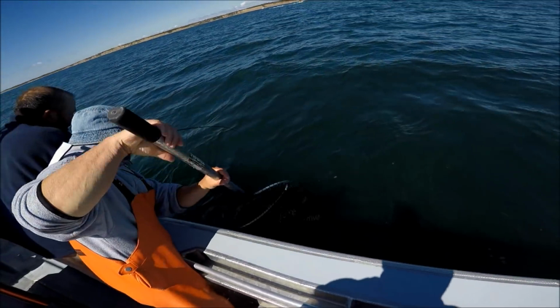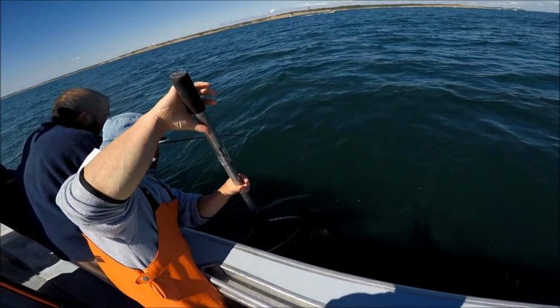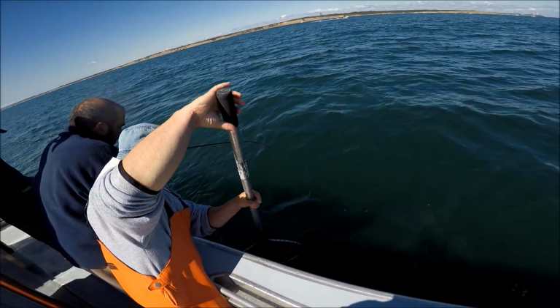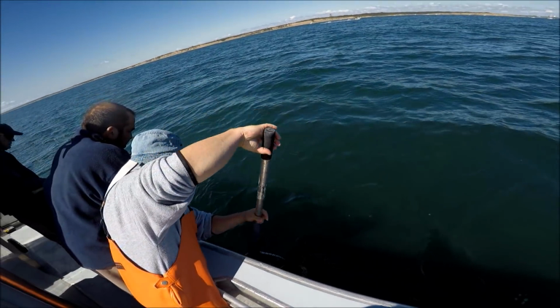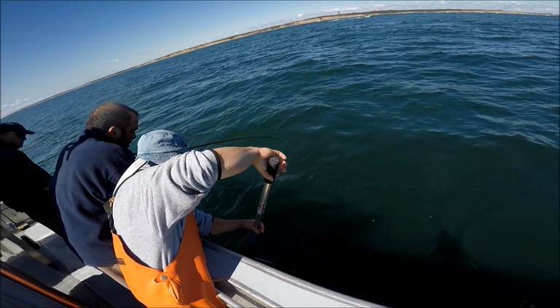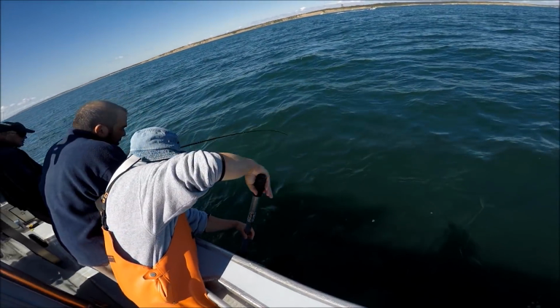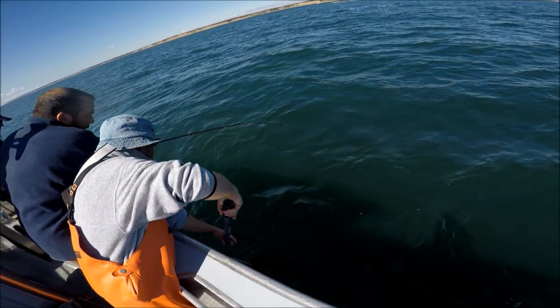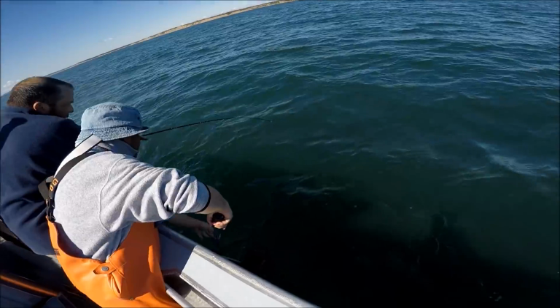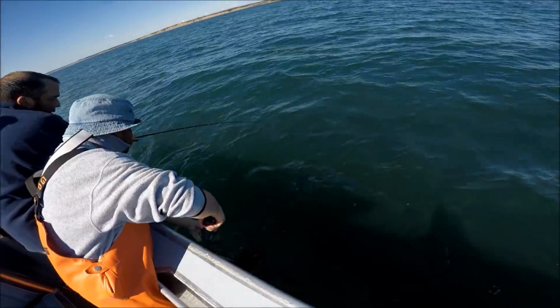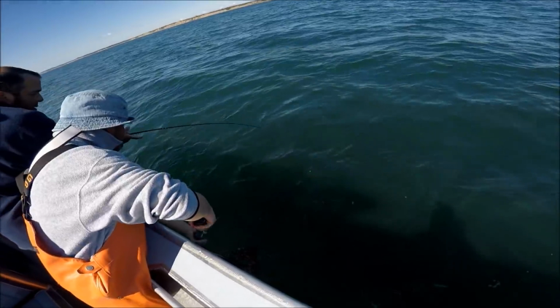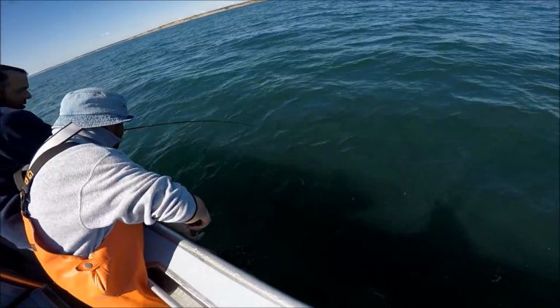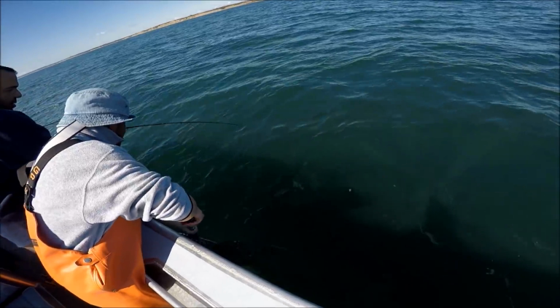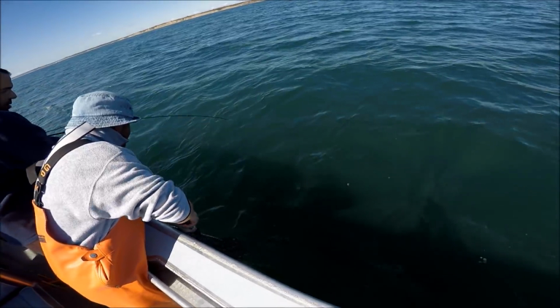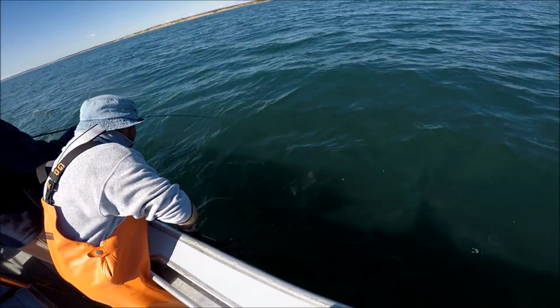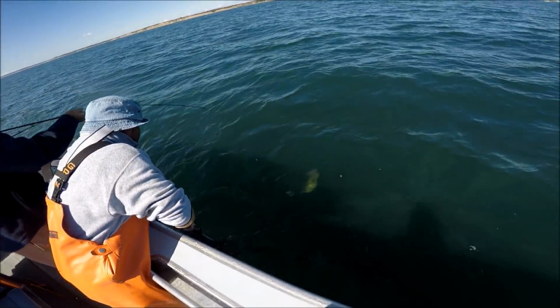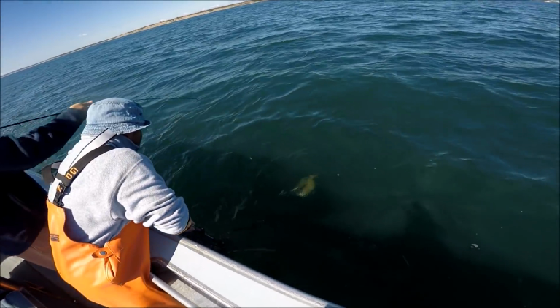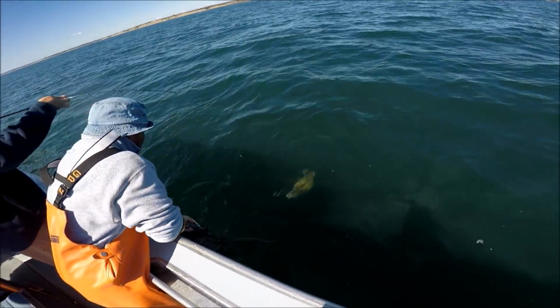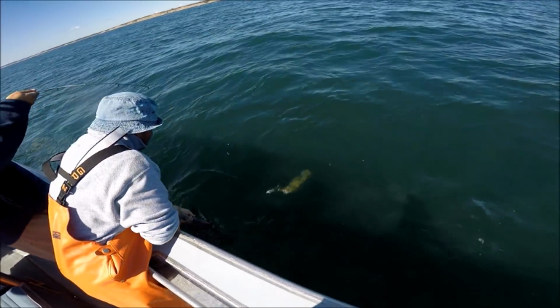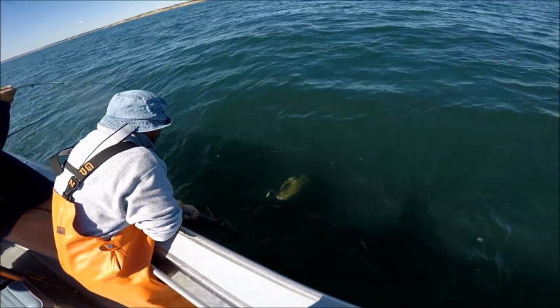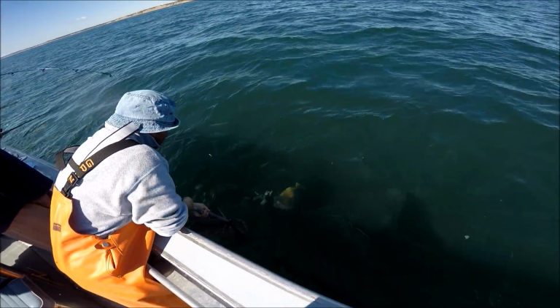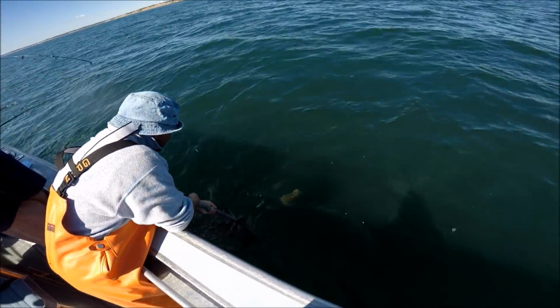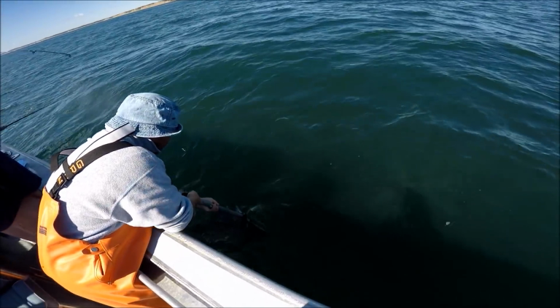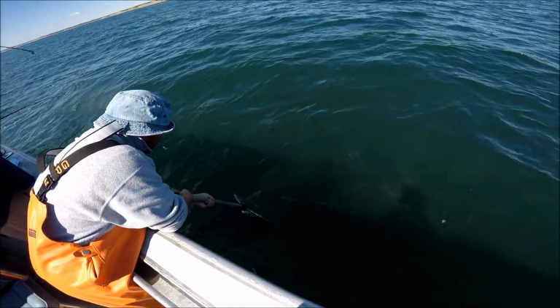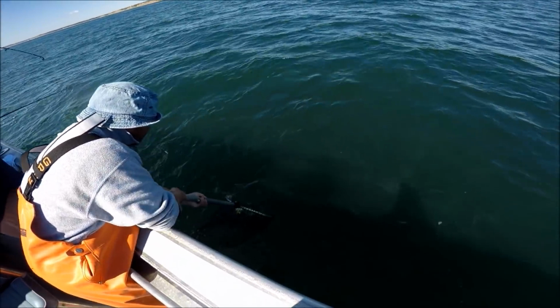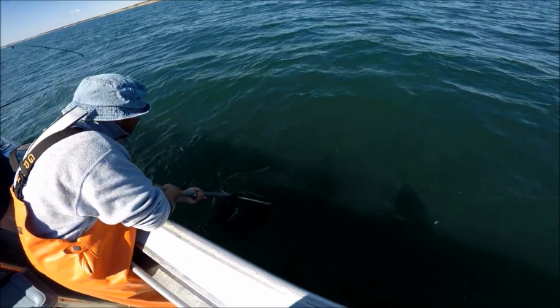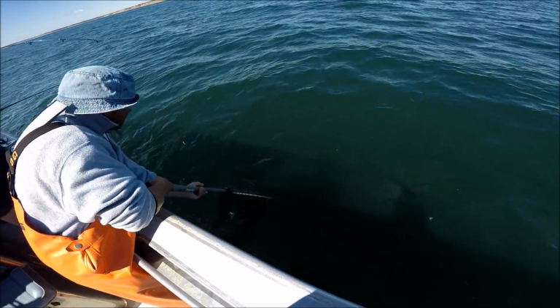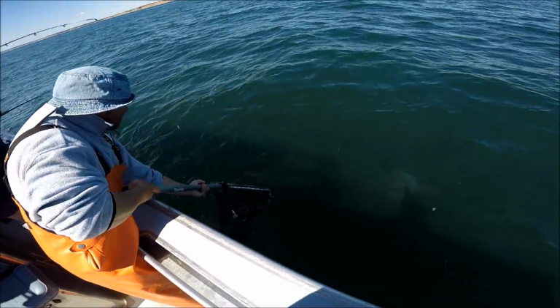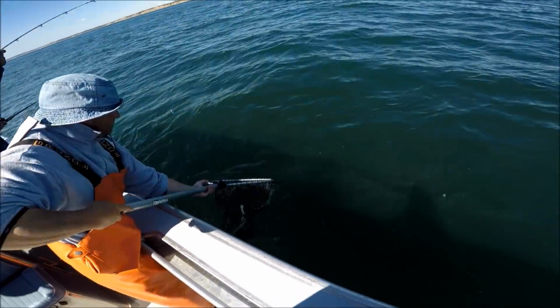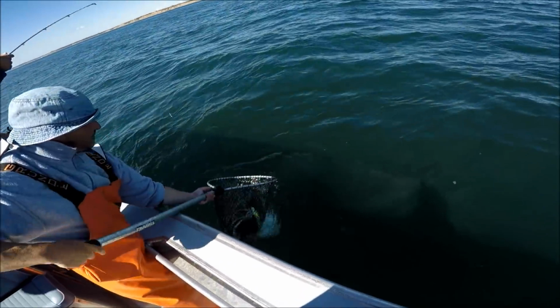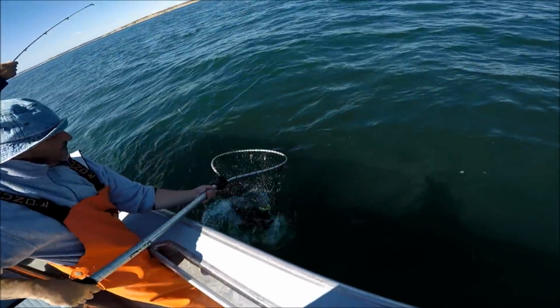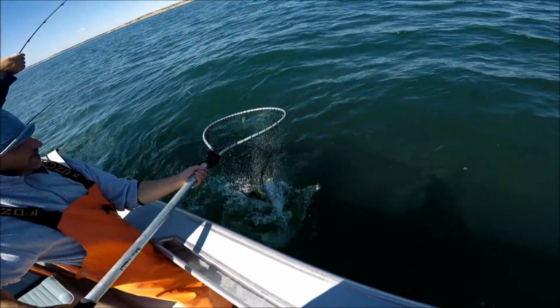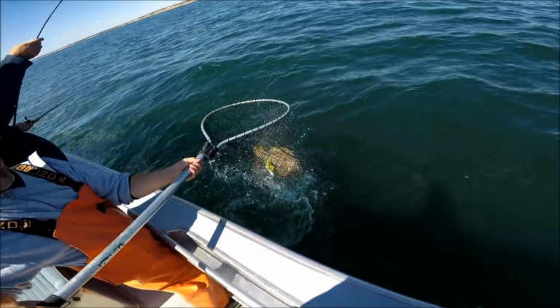I should find that out. I will put a link in the video description to these bucktail jigs.